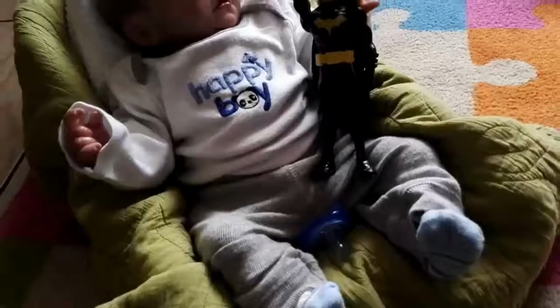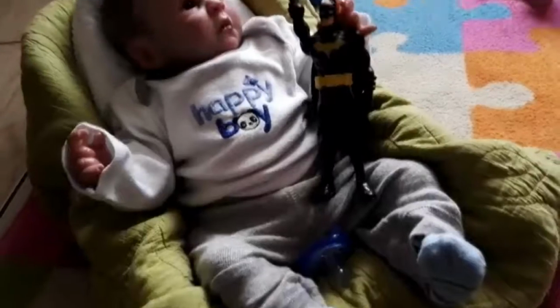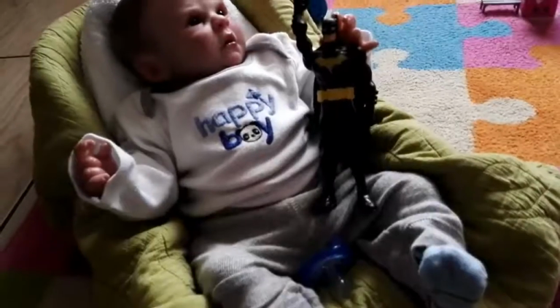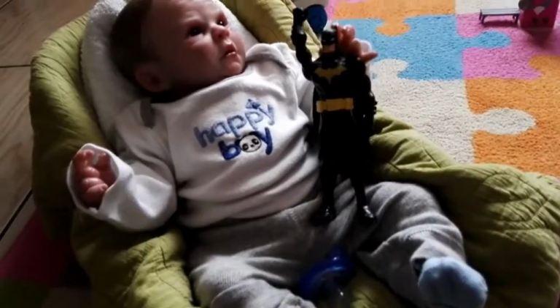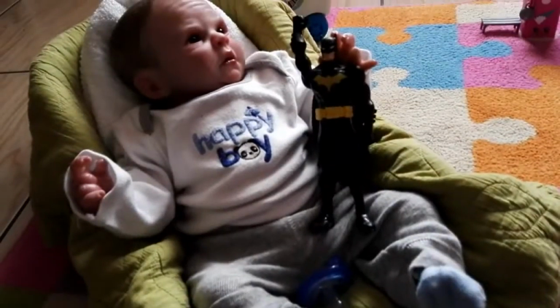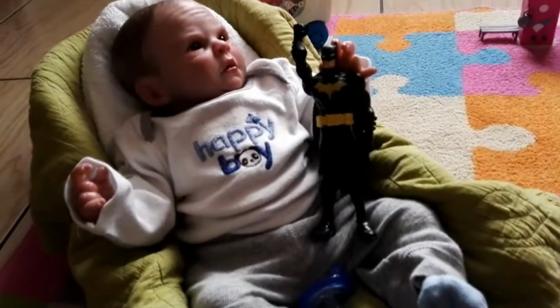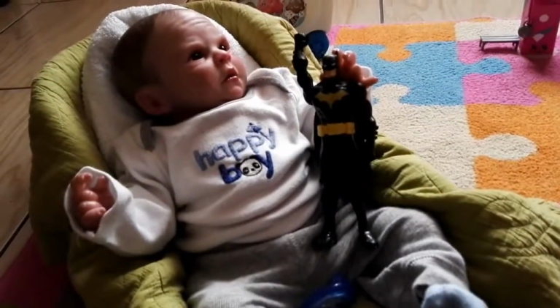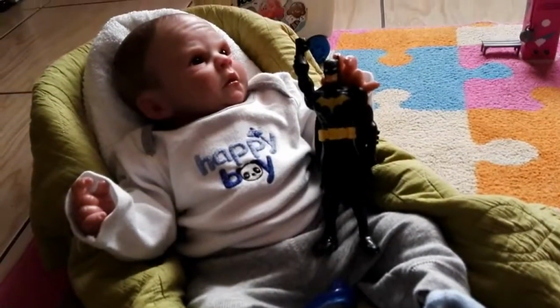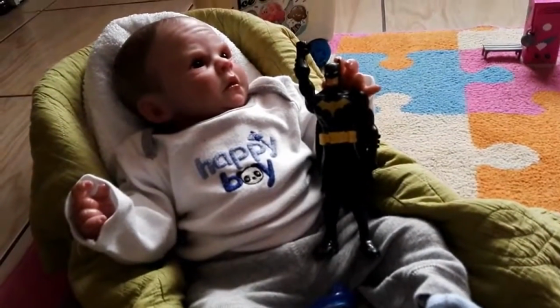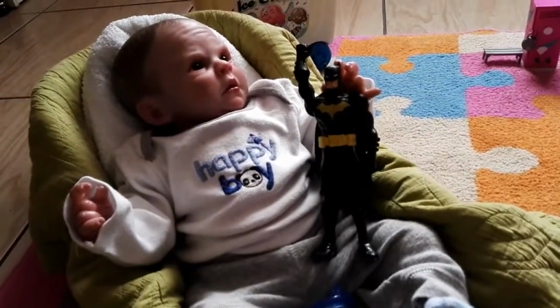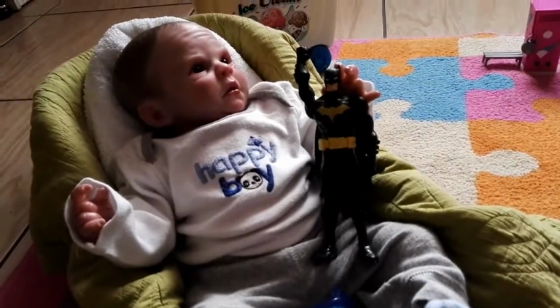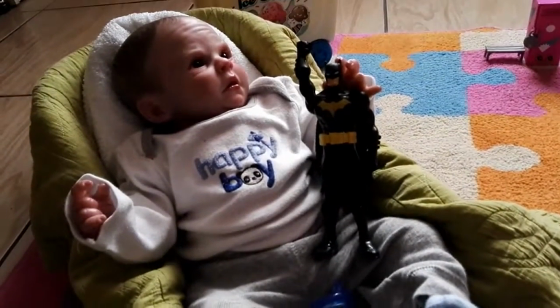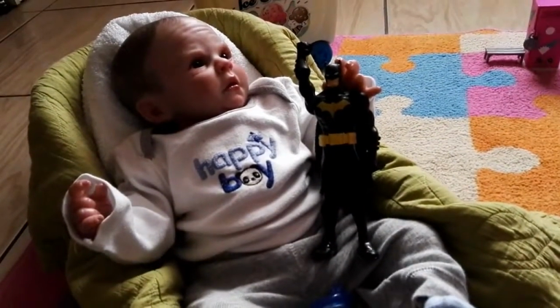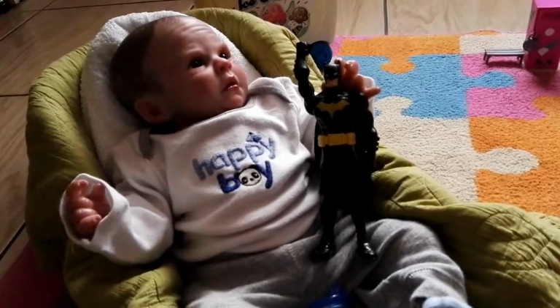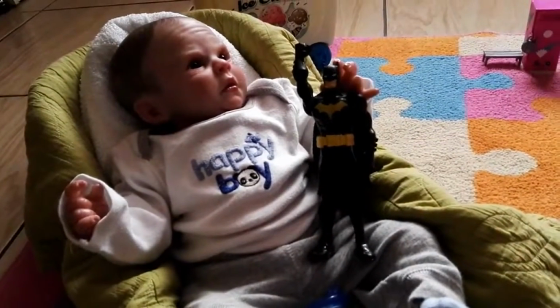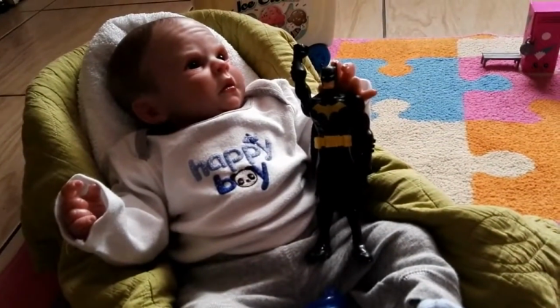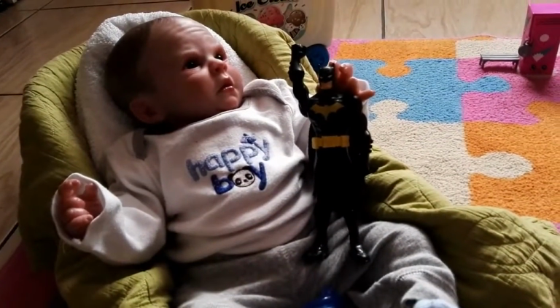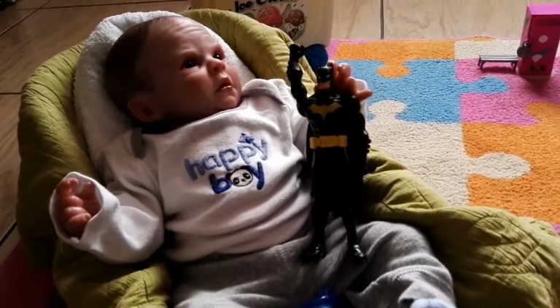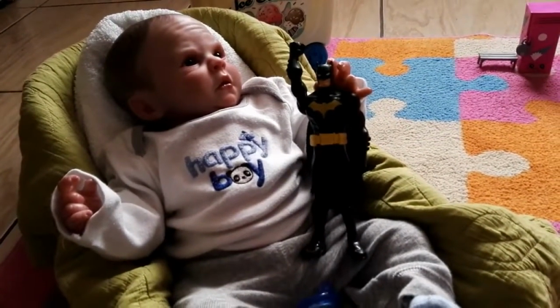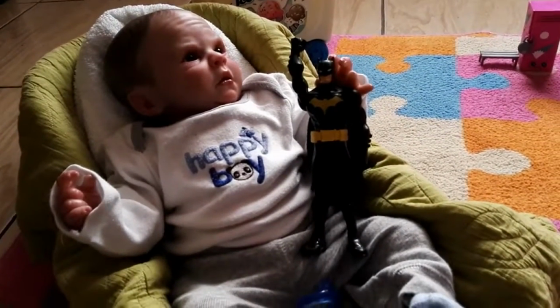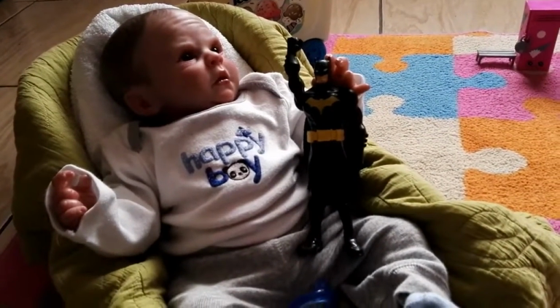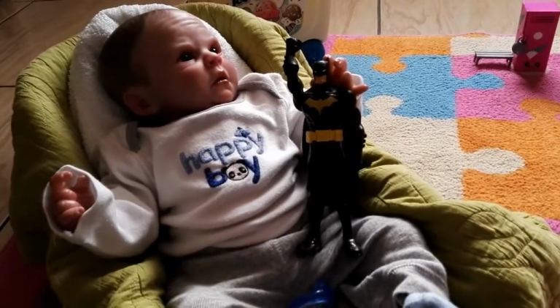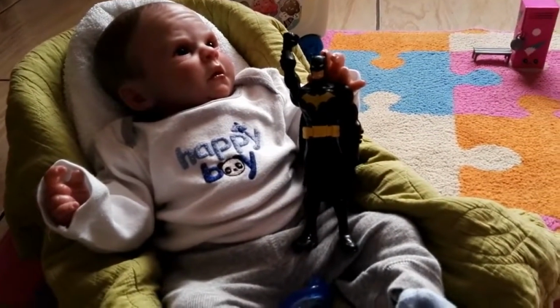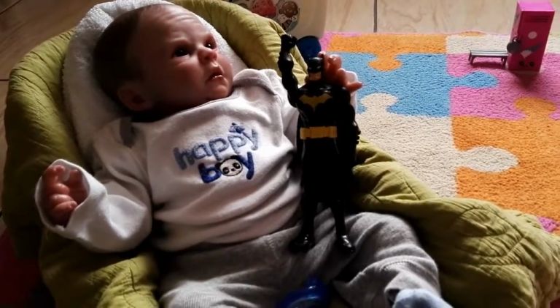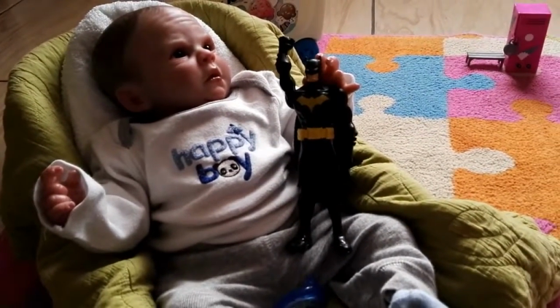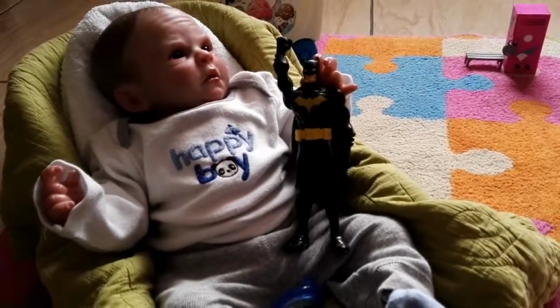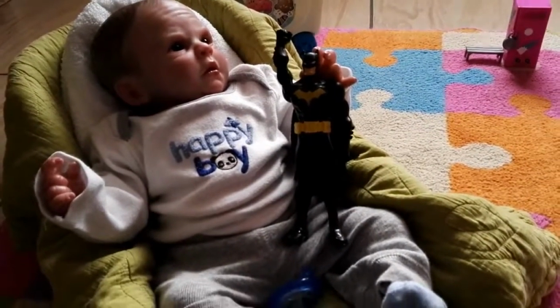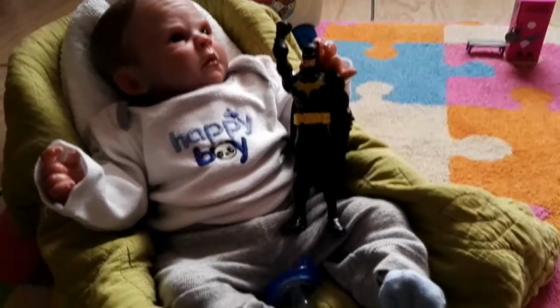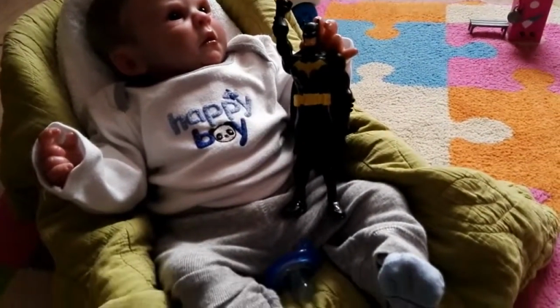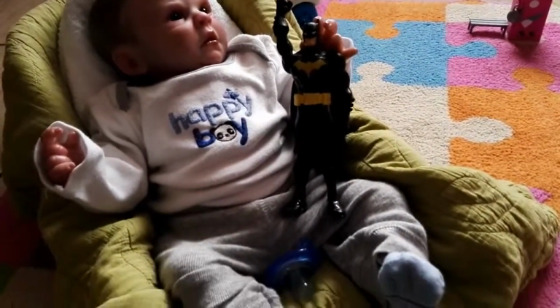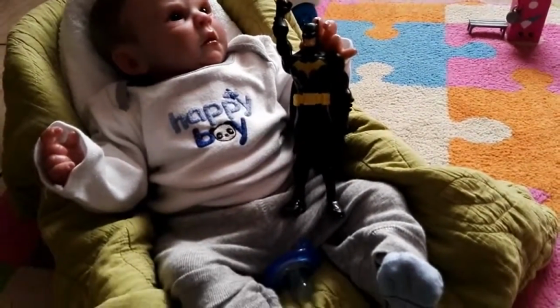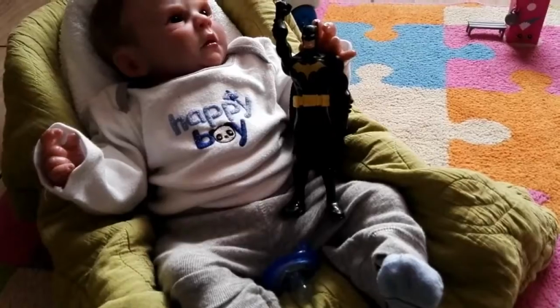Hey guys, it's me, 1, 2, 3, 4, 5 in action, and today I'm going to be showing you guys Dylan's outfit of today.